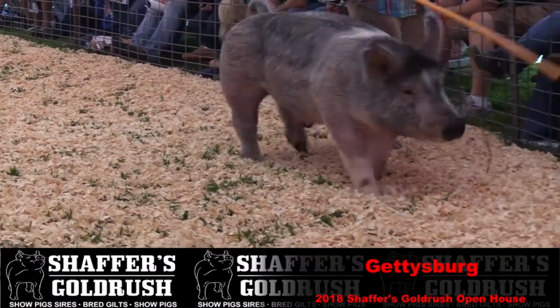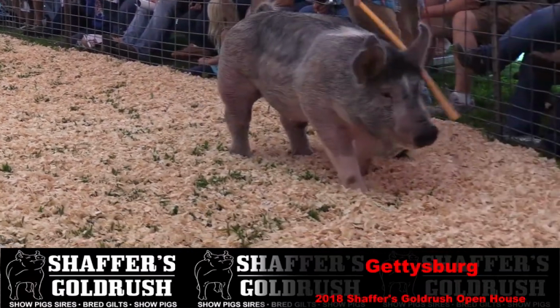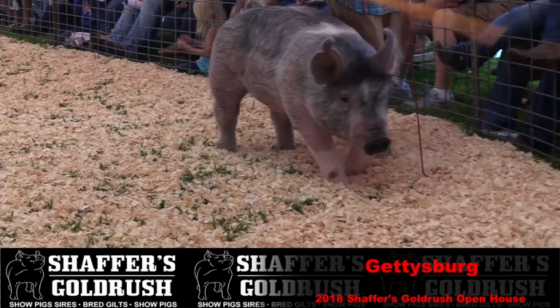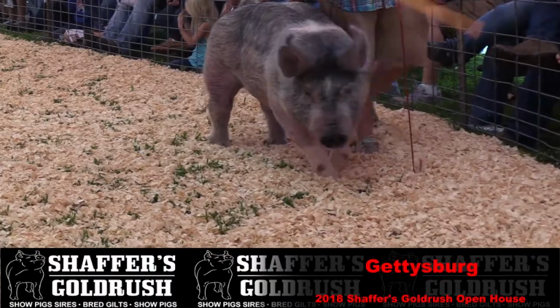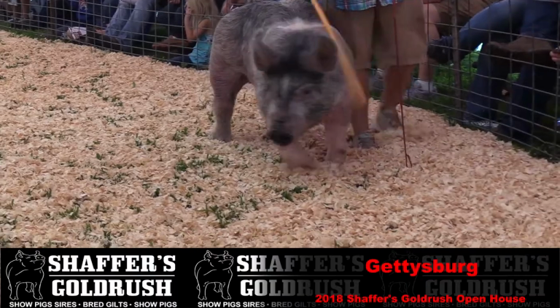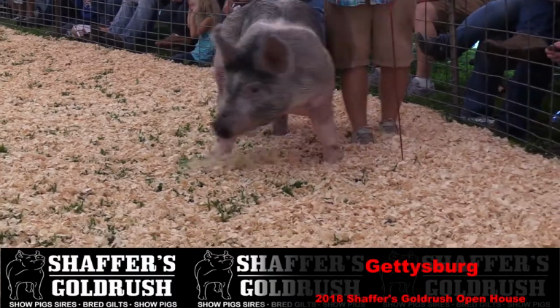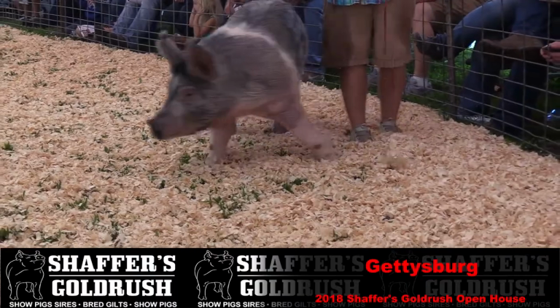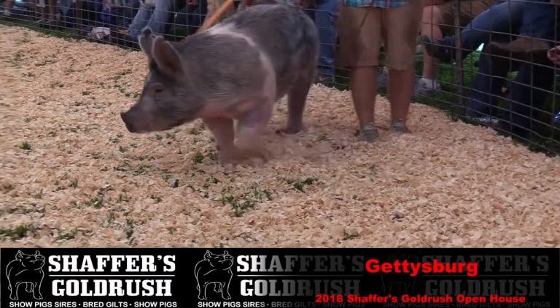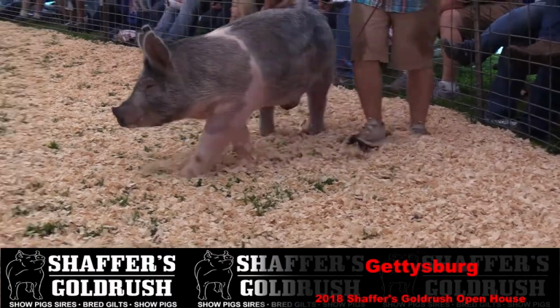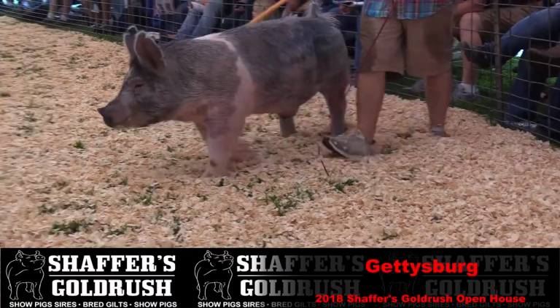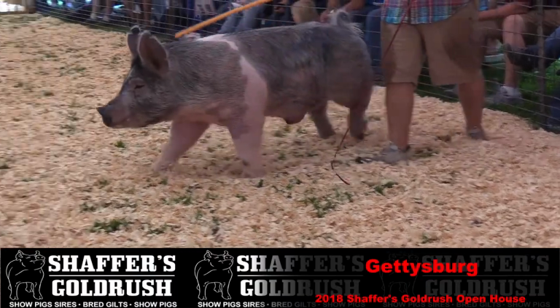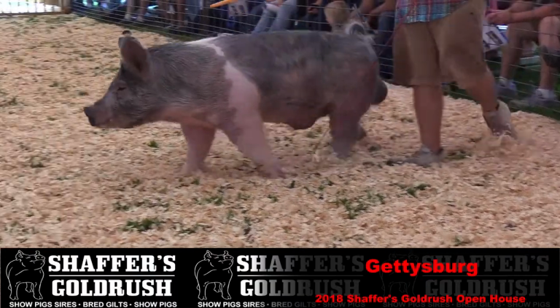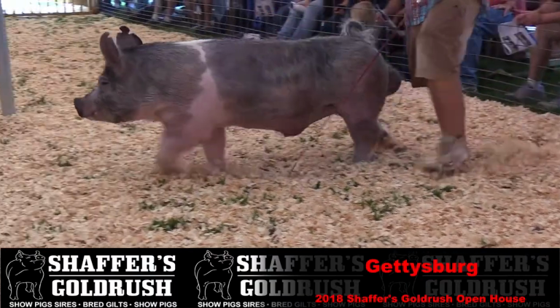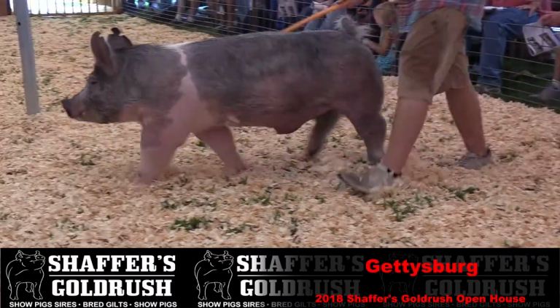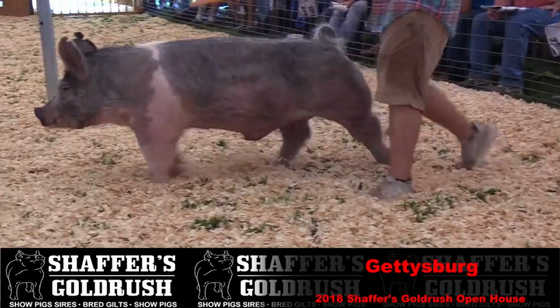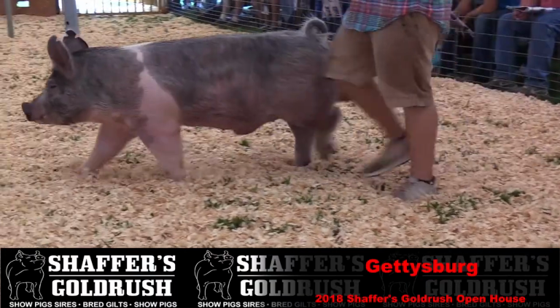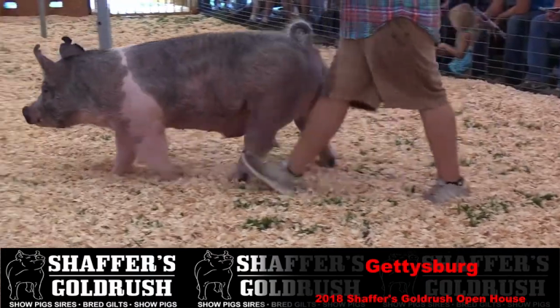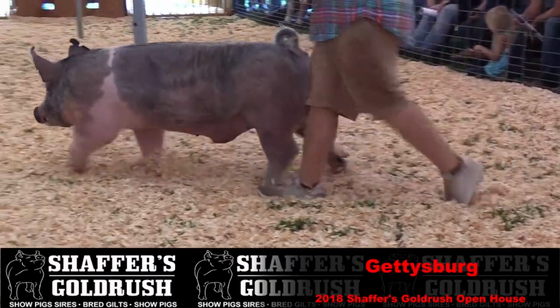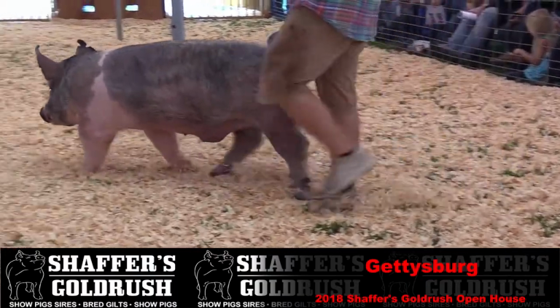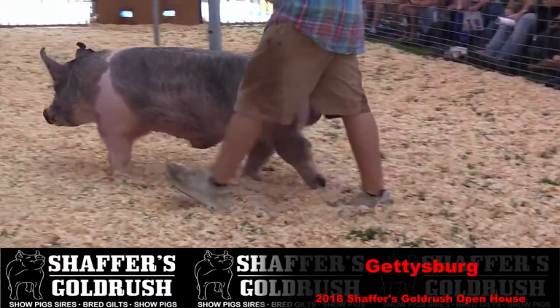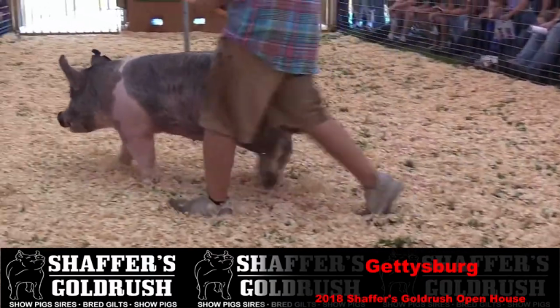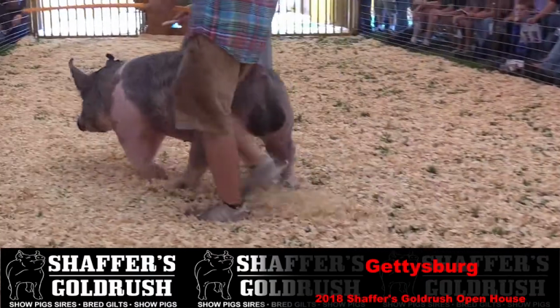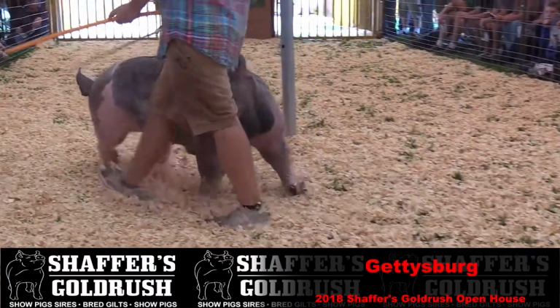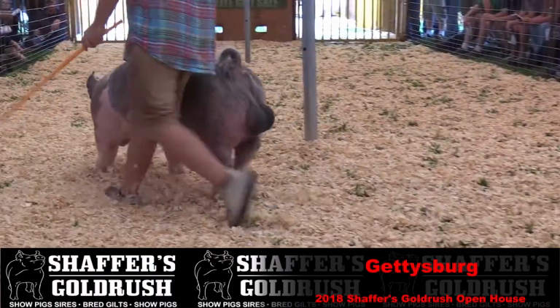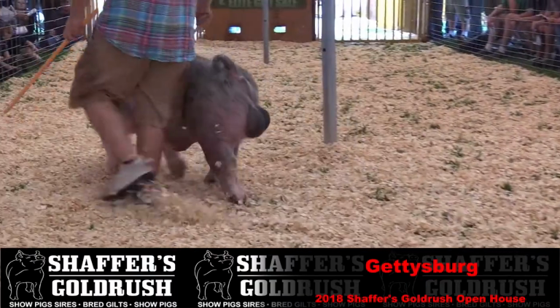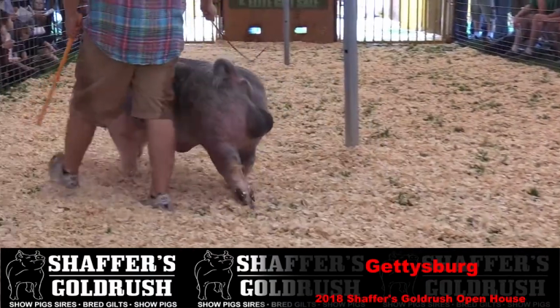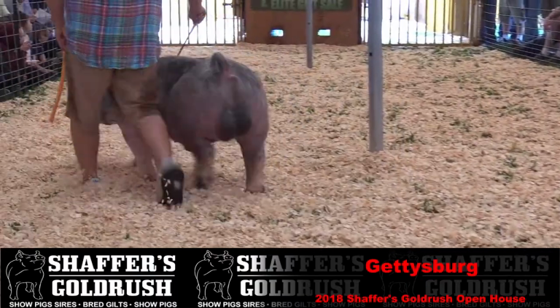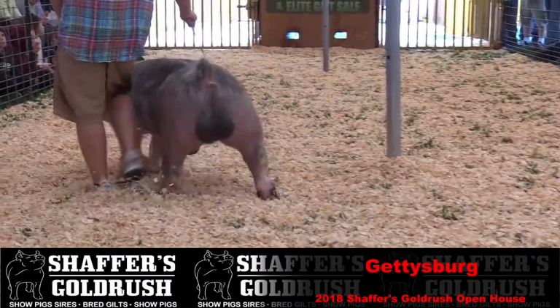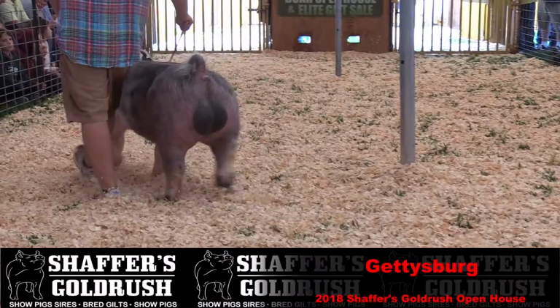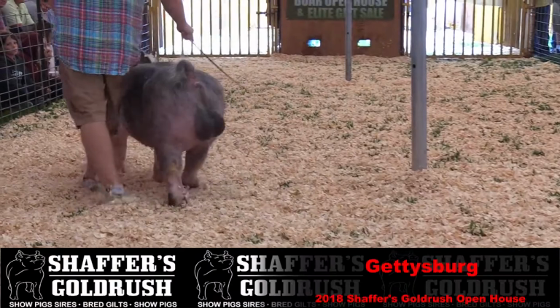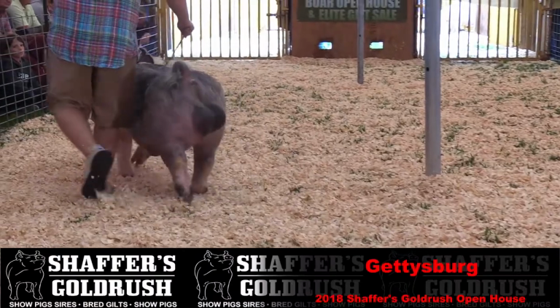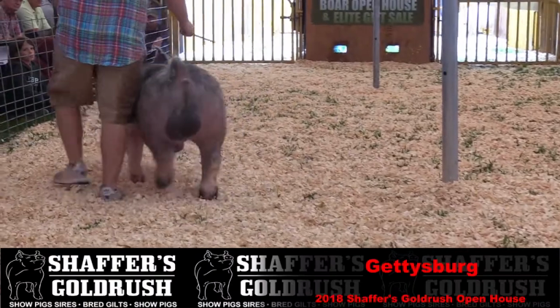You're going to see two boars that we're going to drive out of here that are from that trip. Their mamas came from that trip.